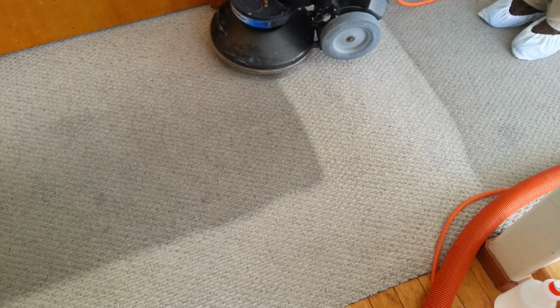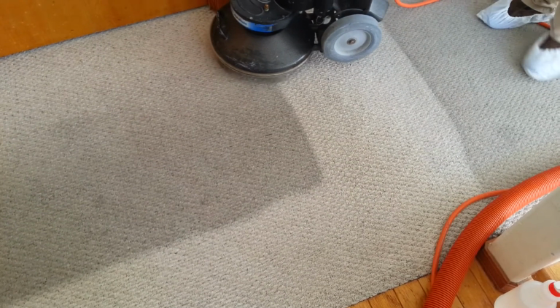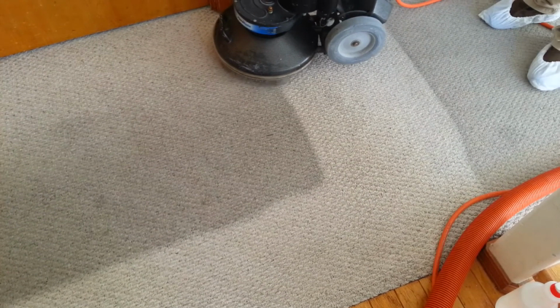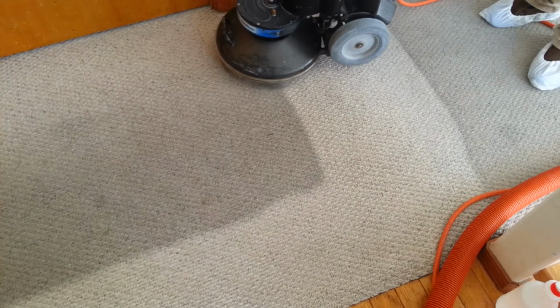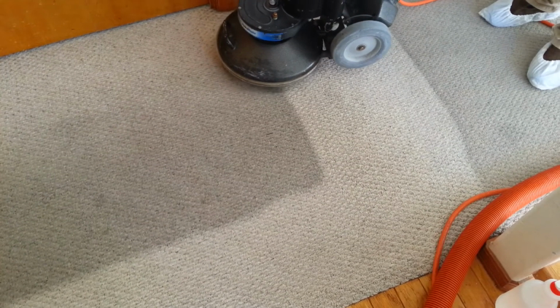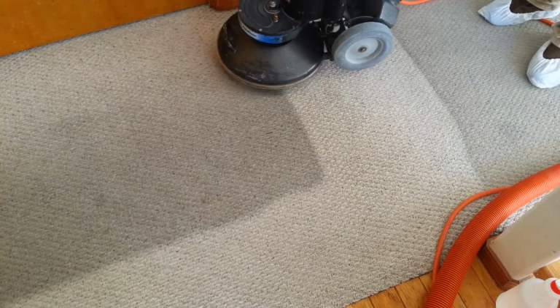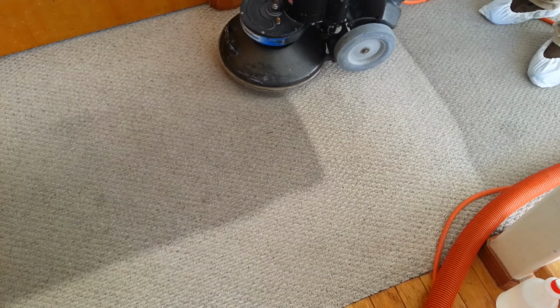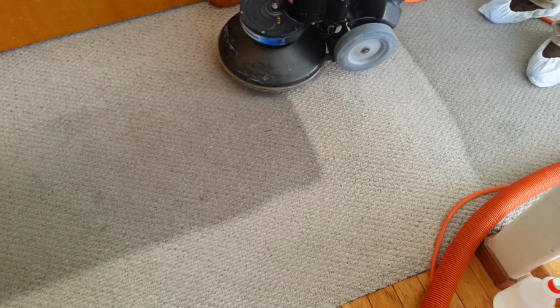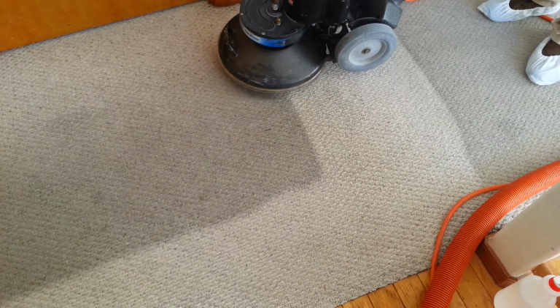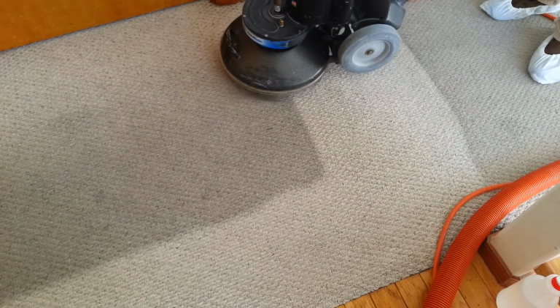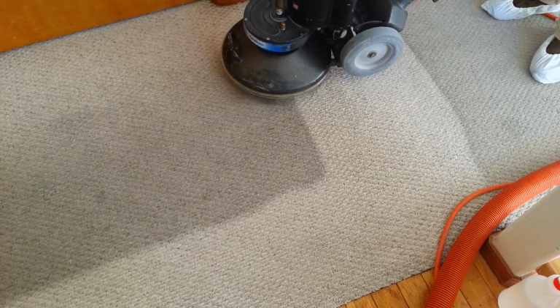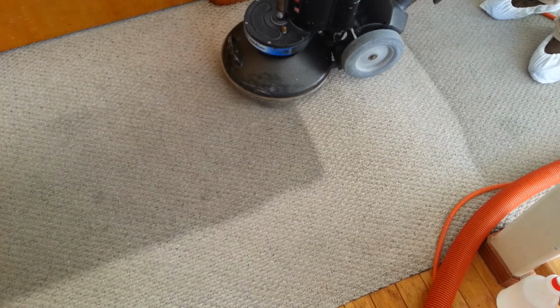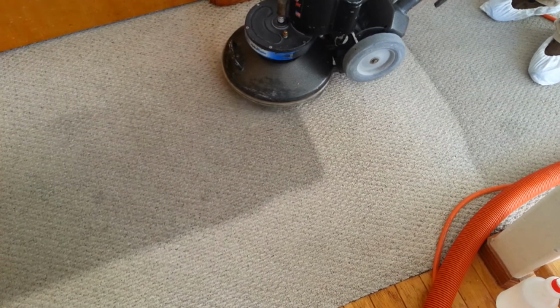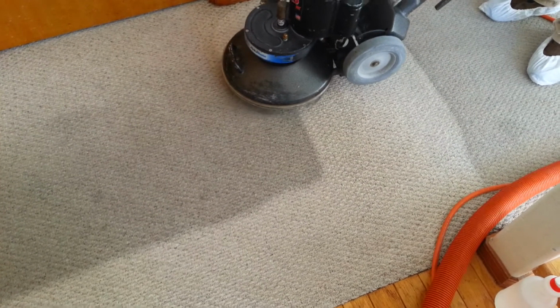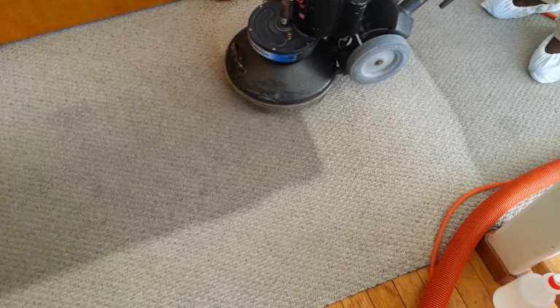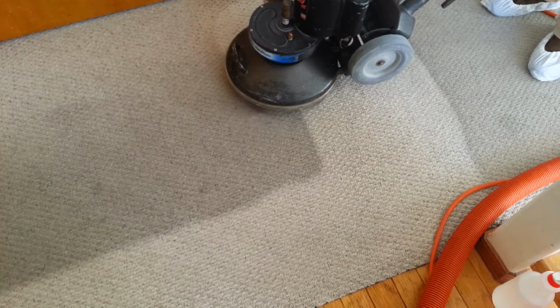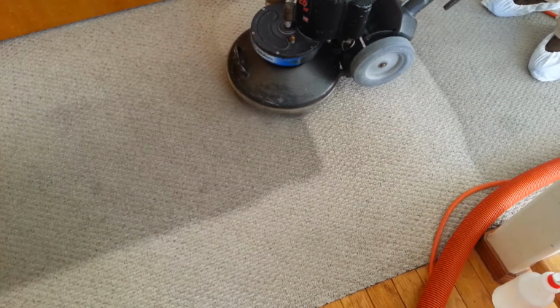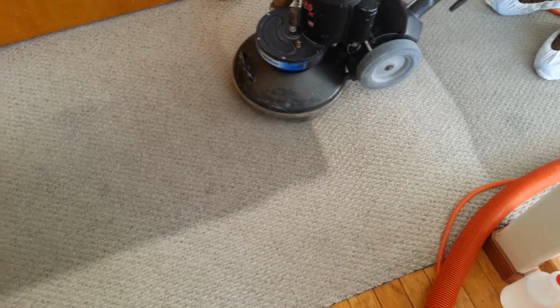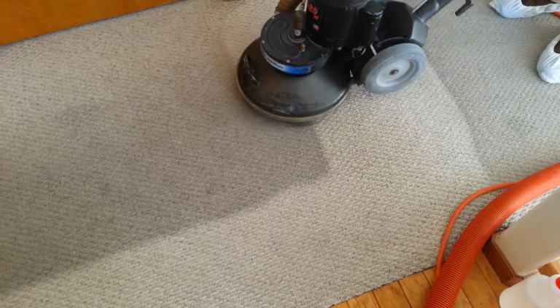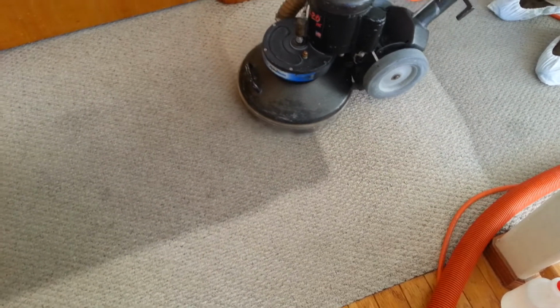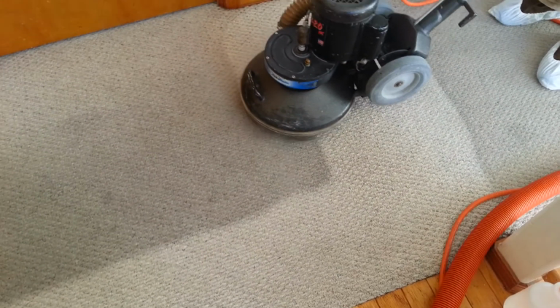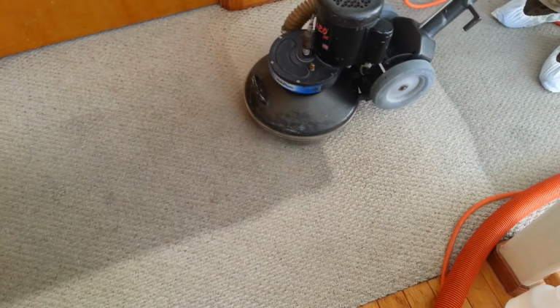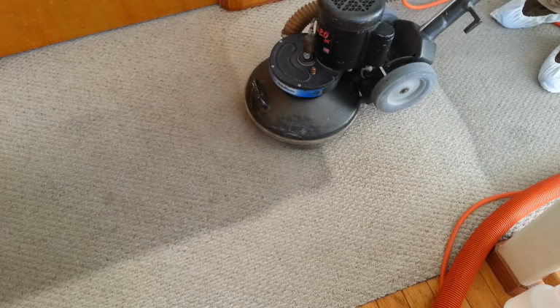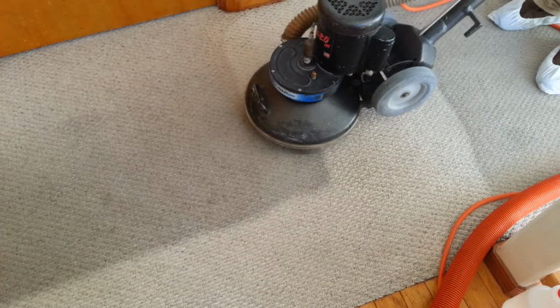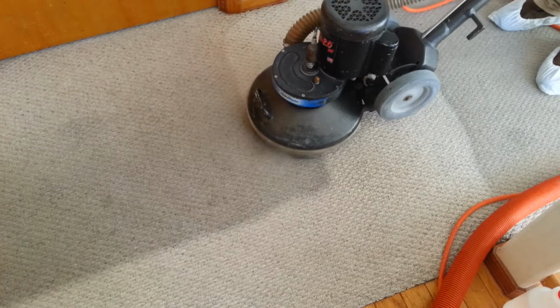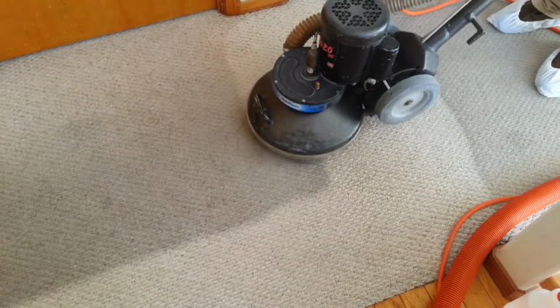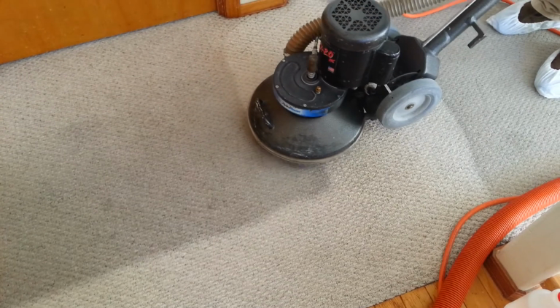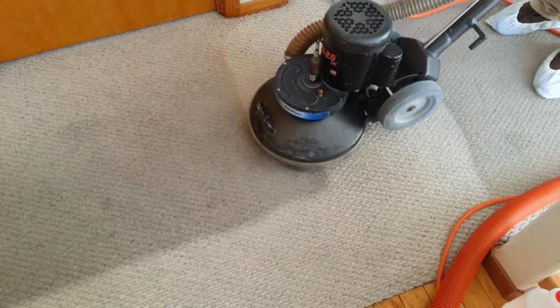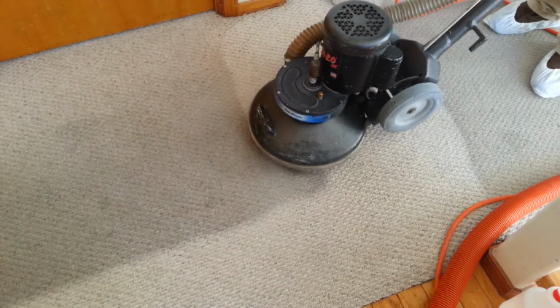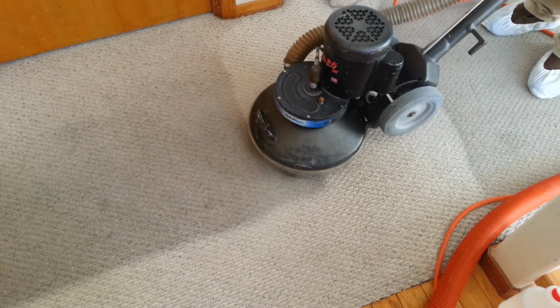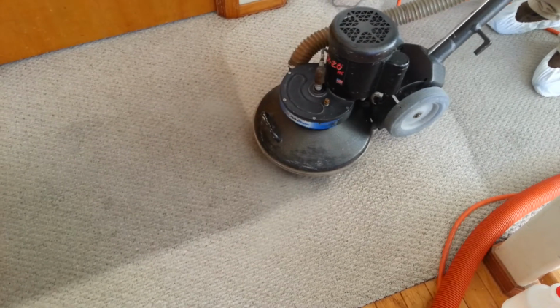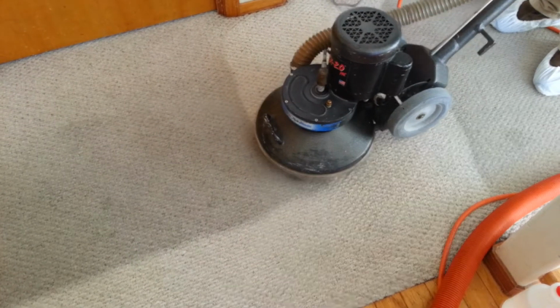Extremely dirty. As you can see, it cuts through just like butter.